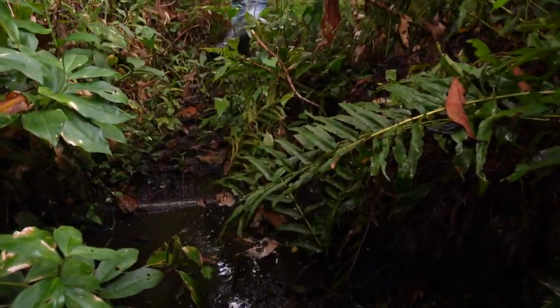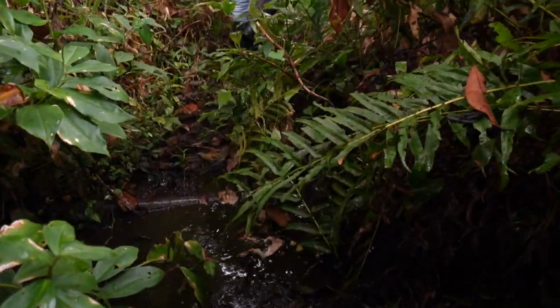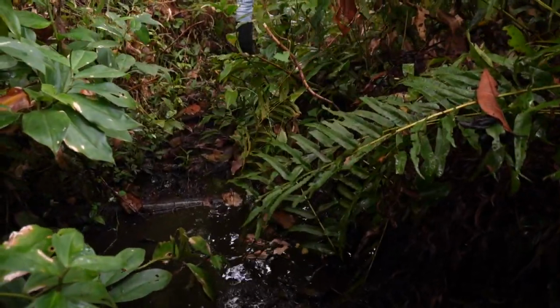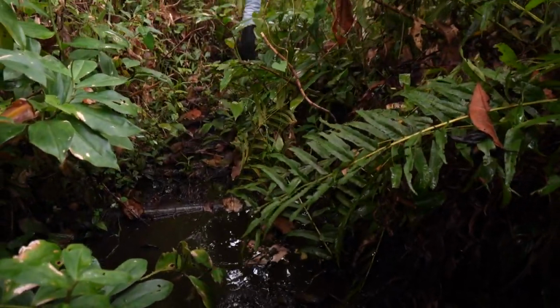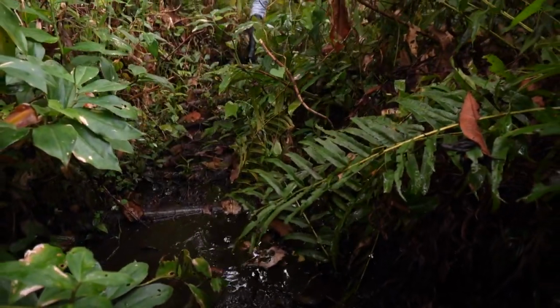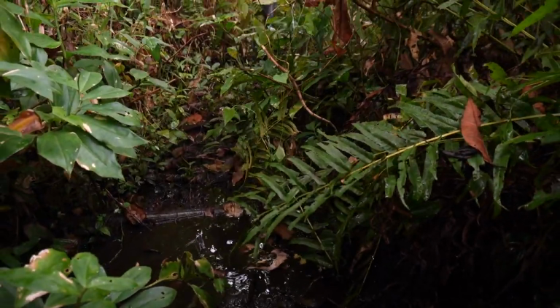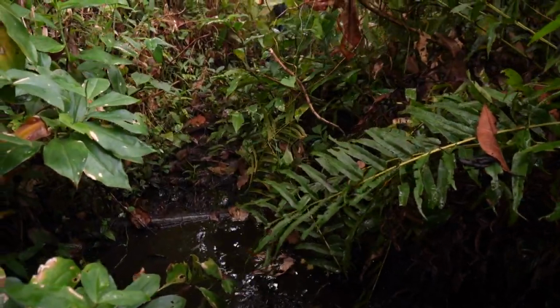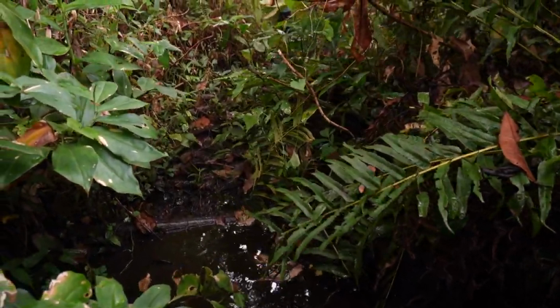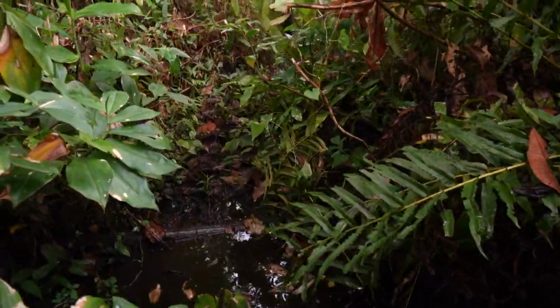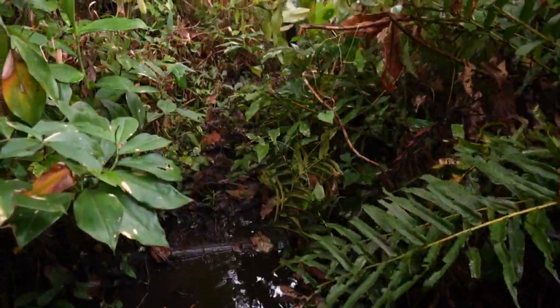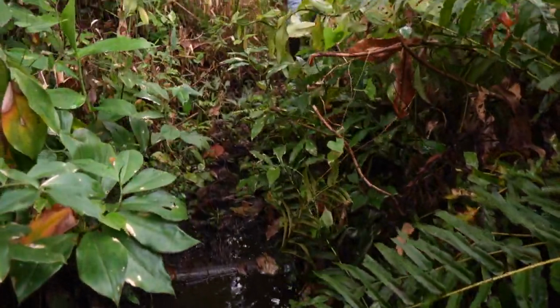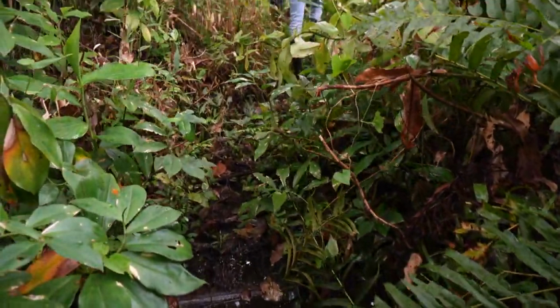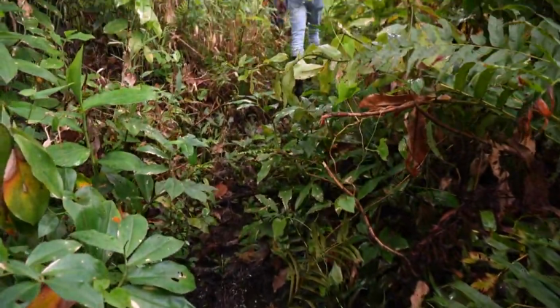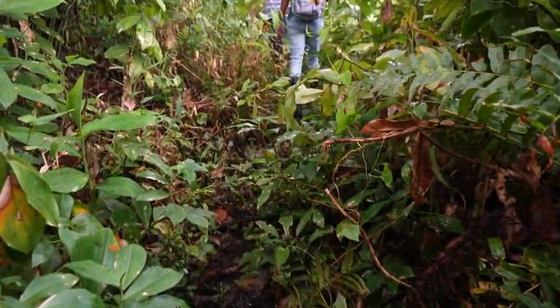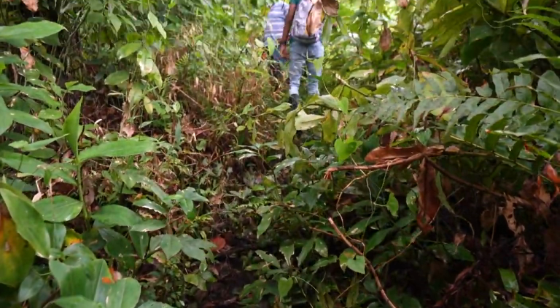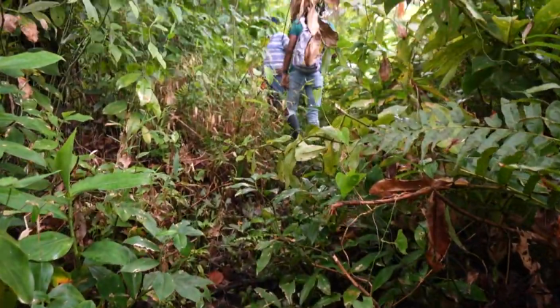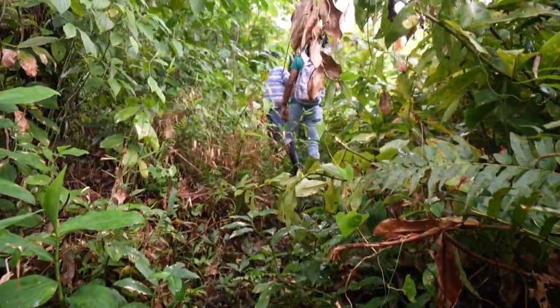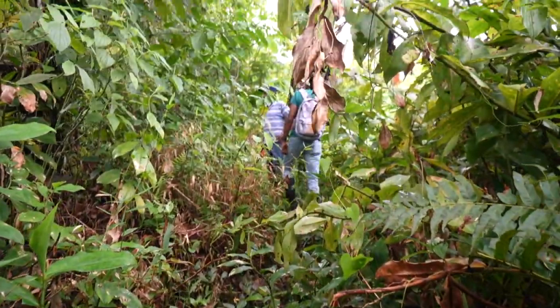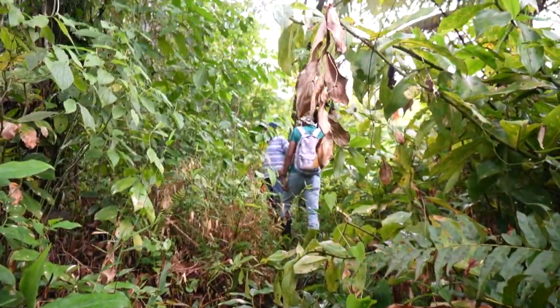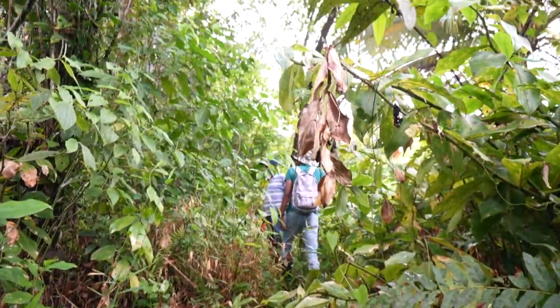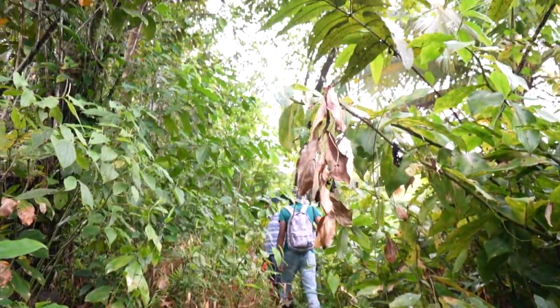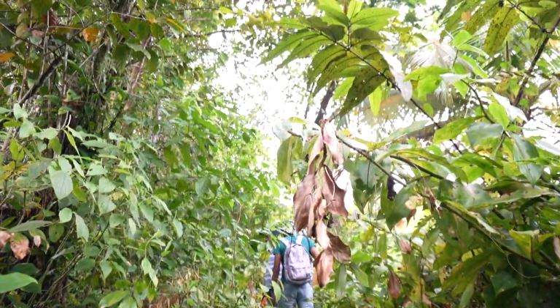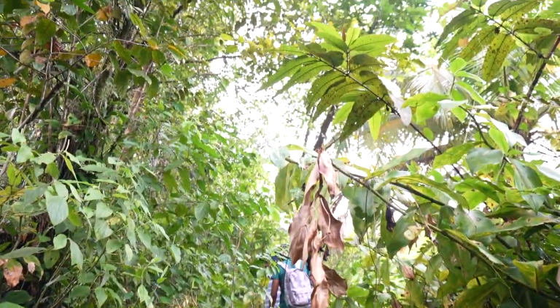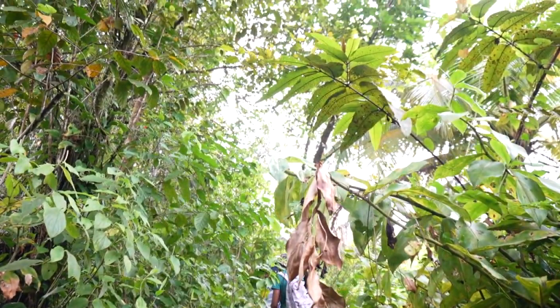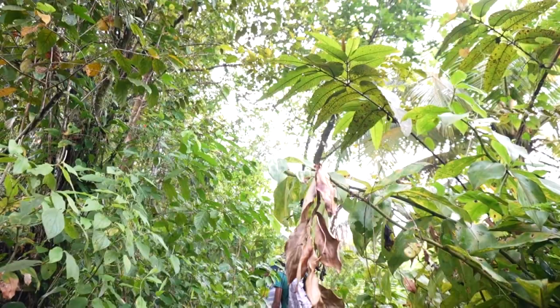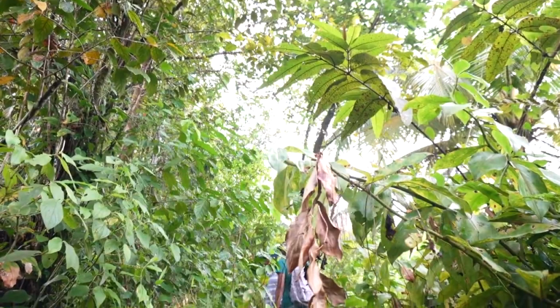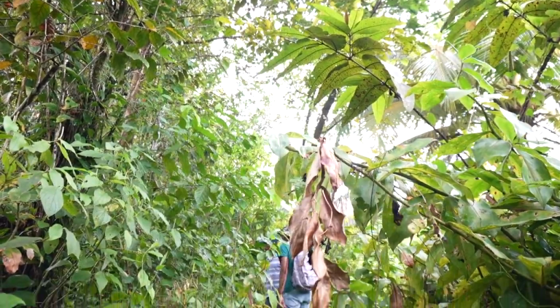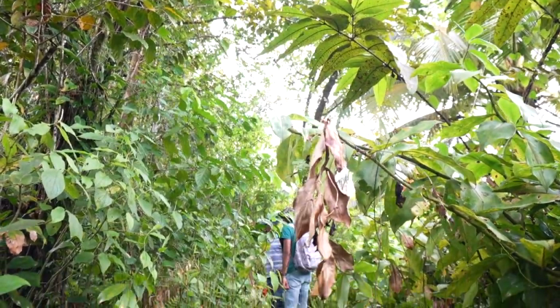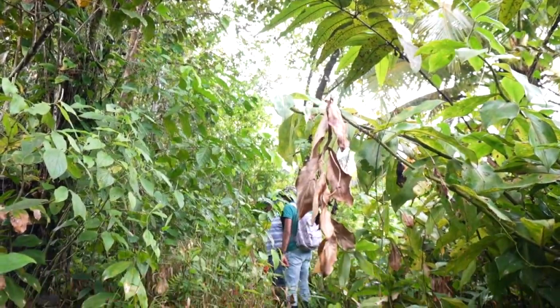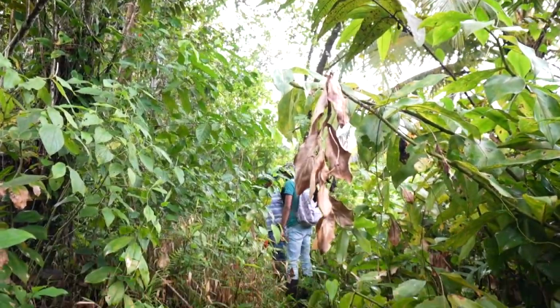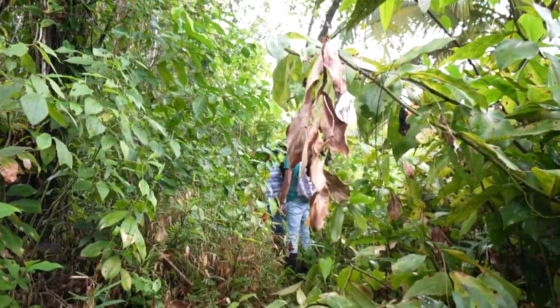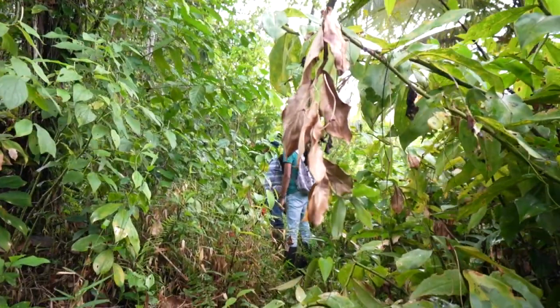The trek to reach the shell mound entailed journeying through thick vegetation and swampy areas. After approximately 30 minutes of walking, we arrived at the site of the mound.